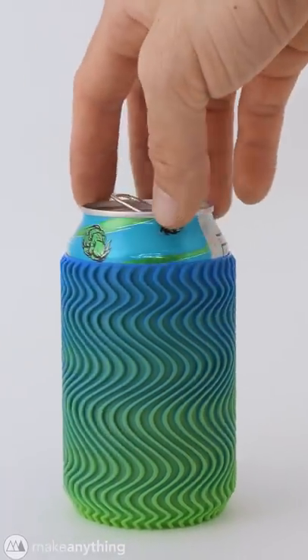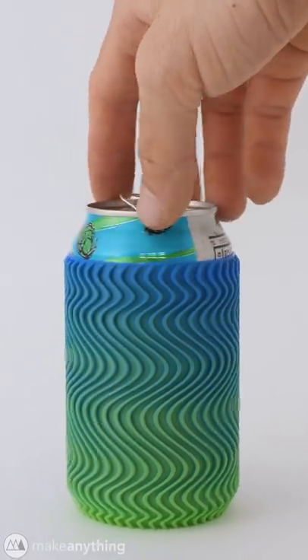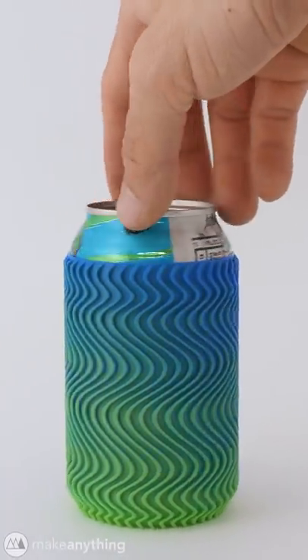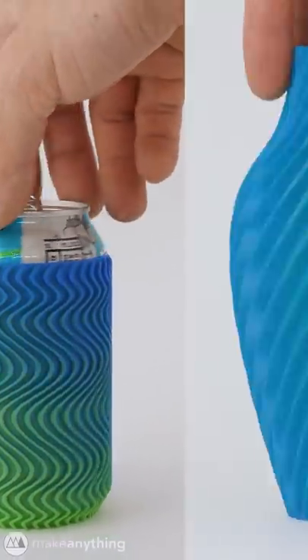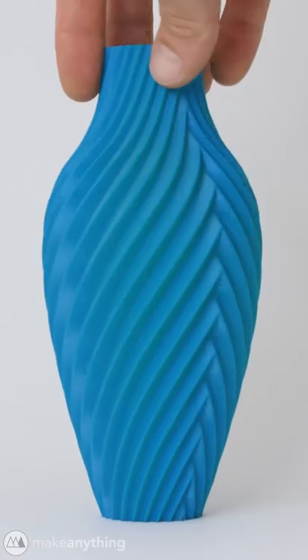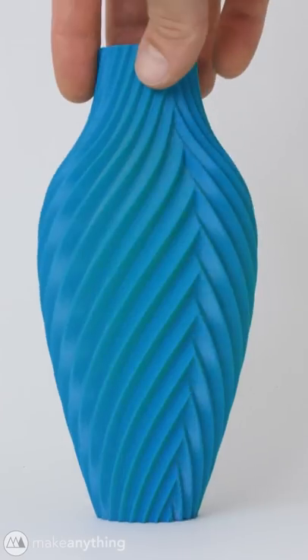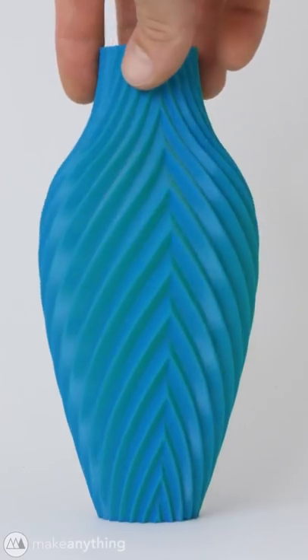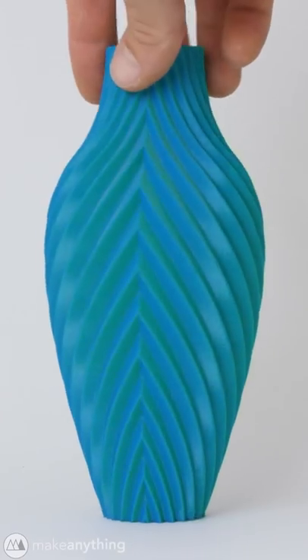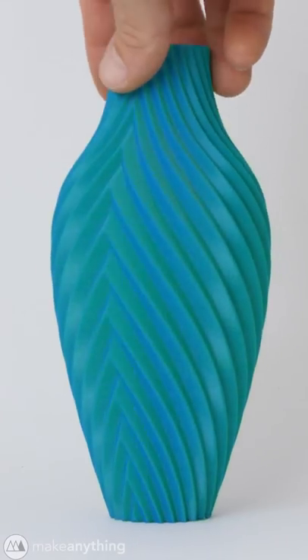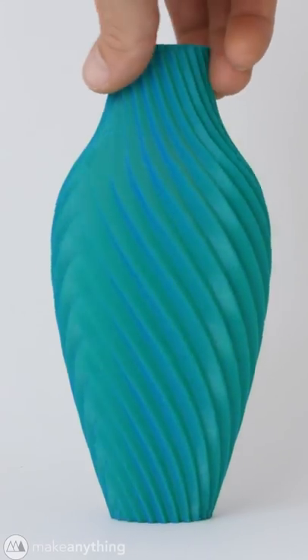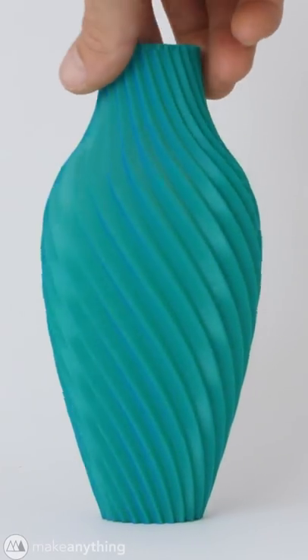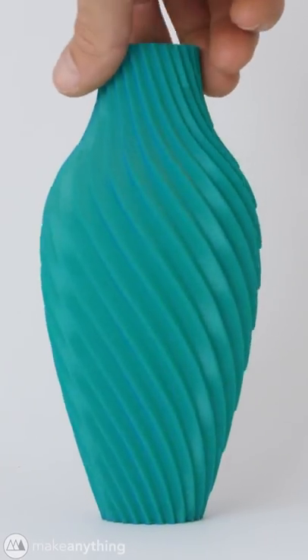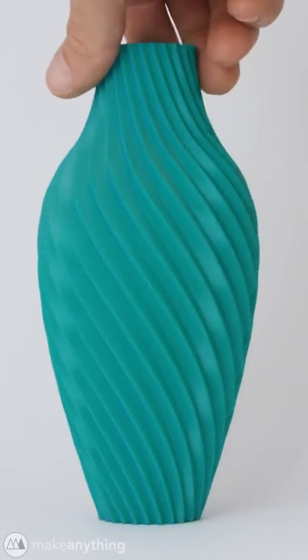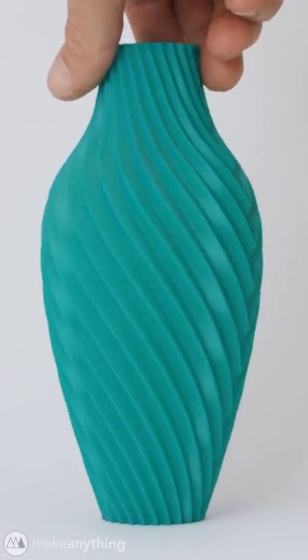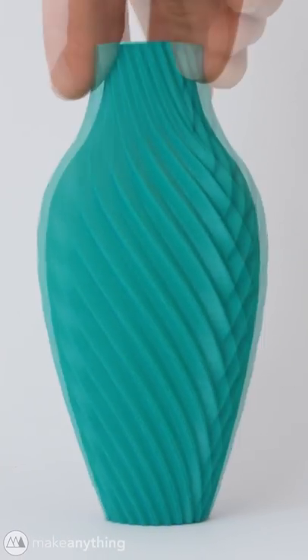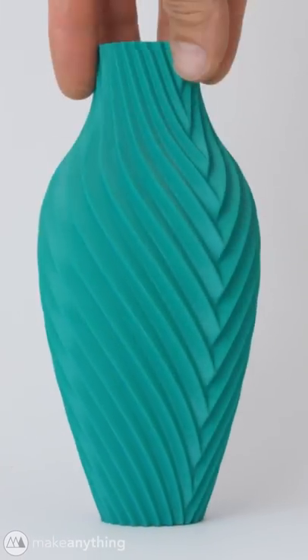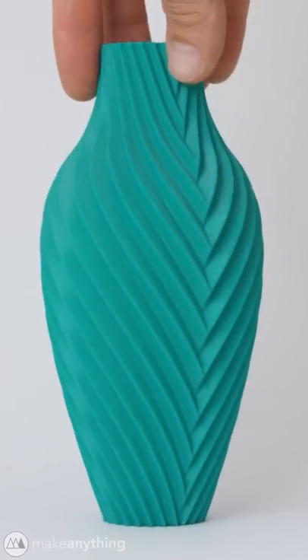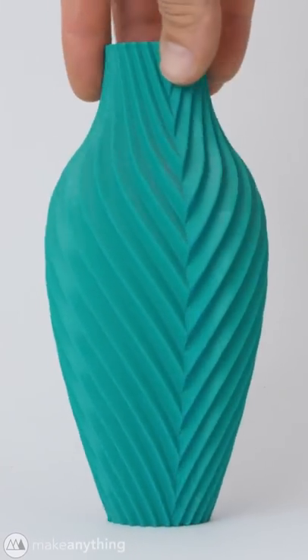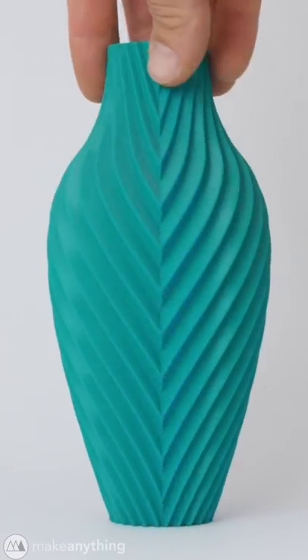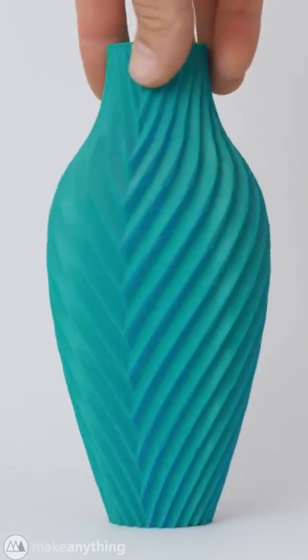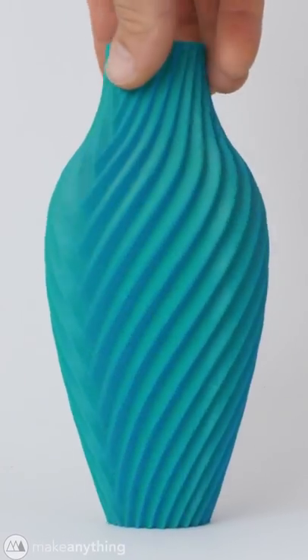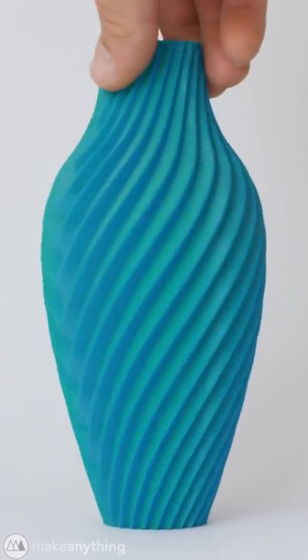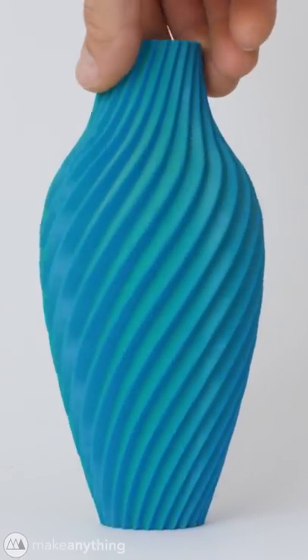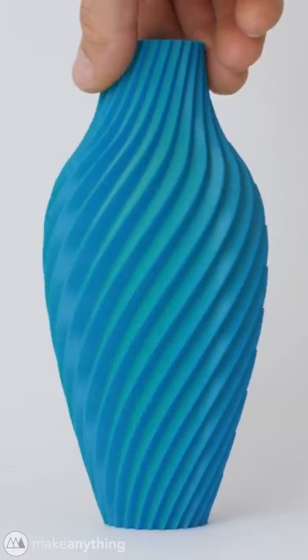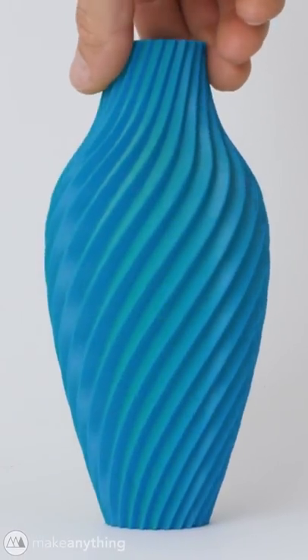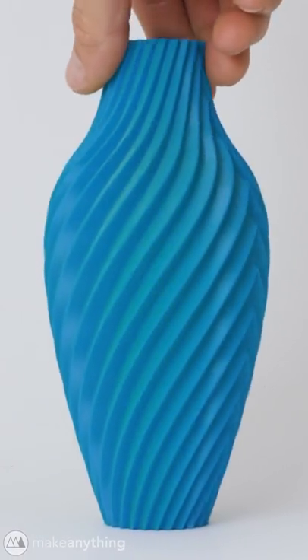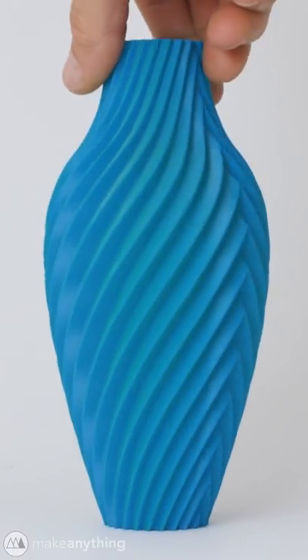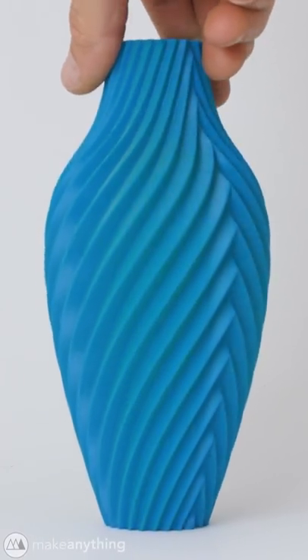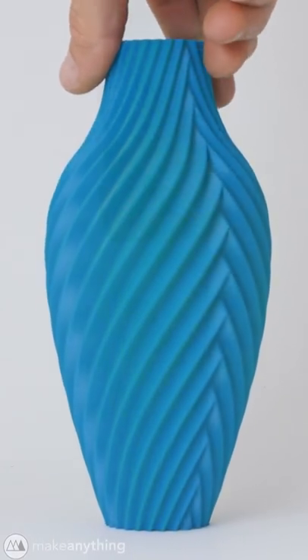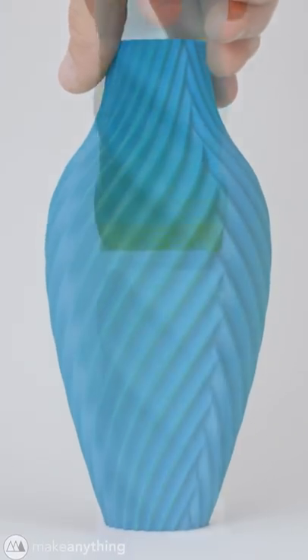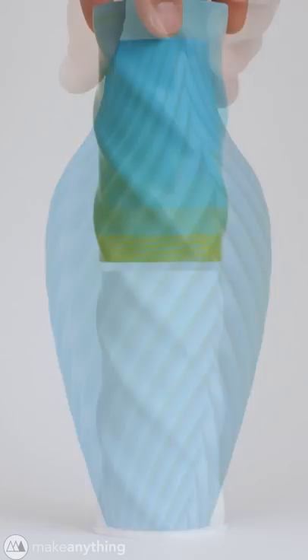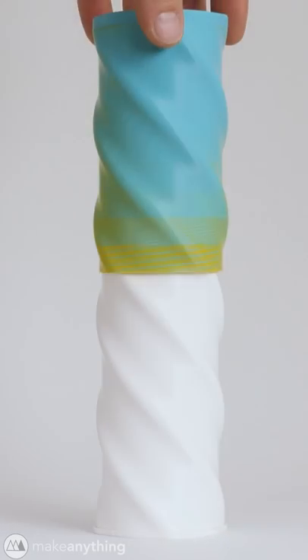It works really well for my chromatic vase as well as my twist containers.